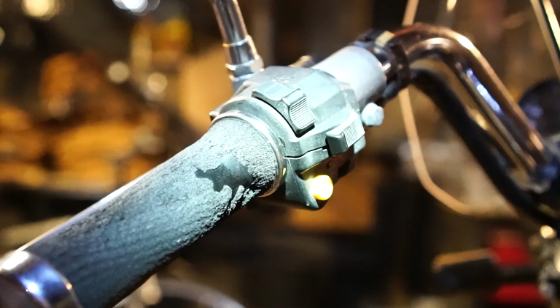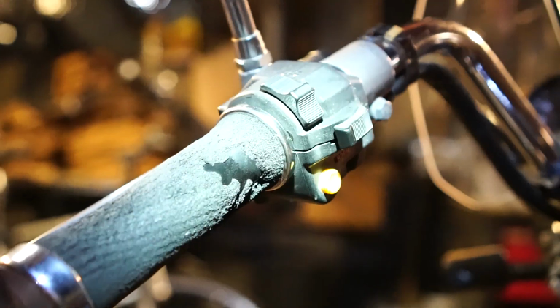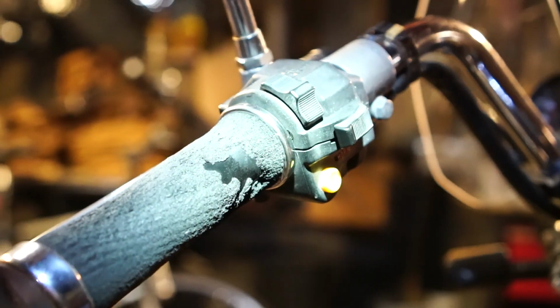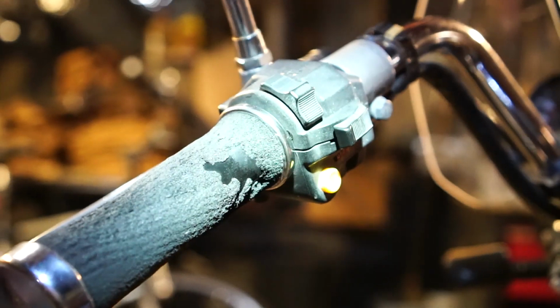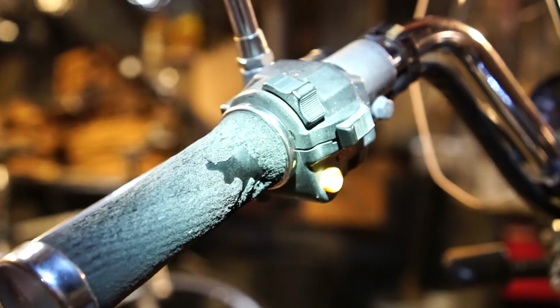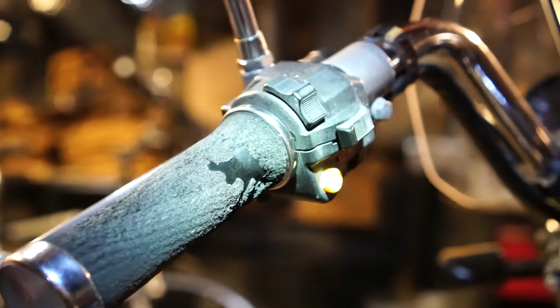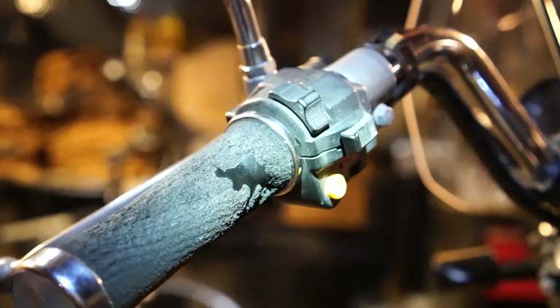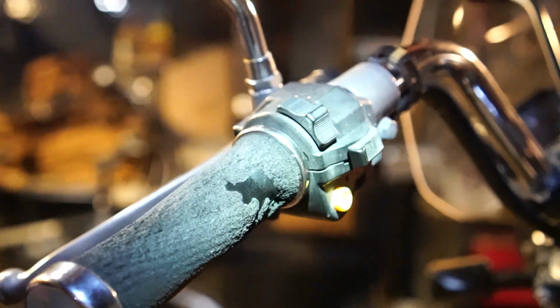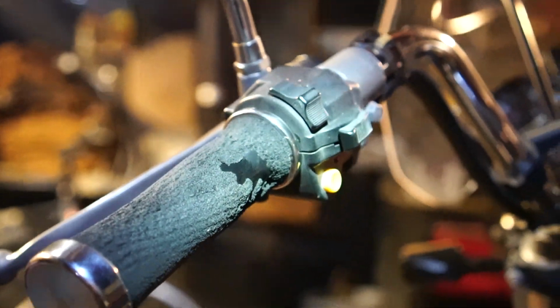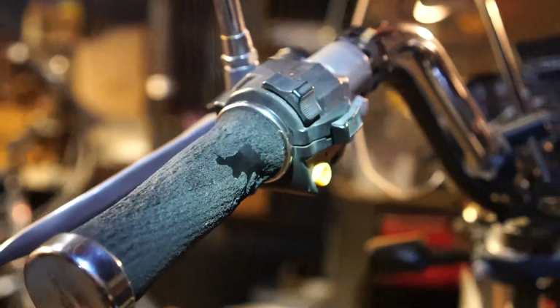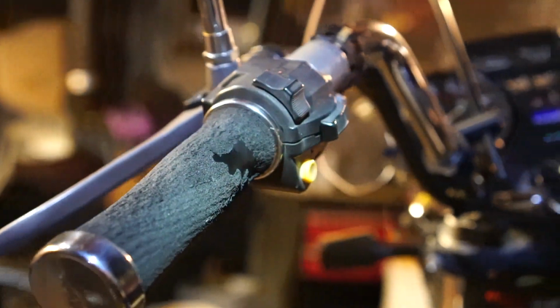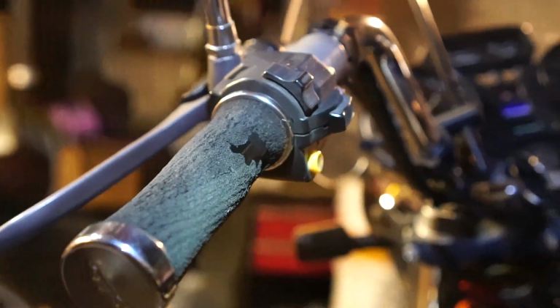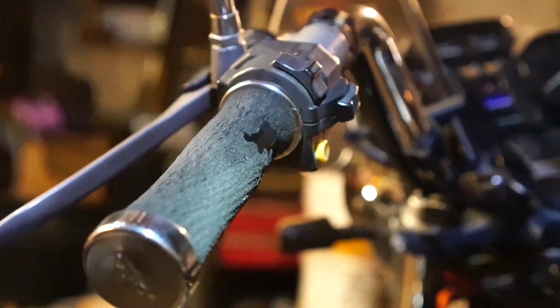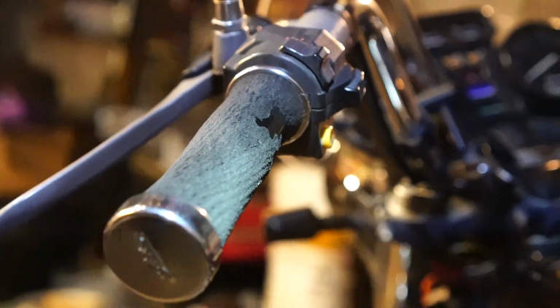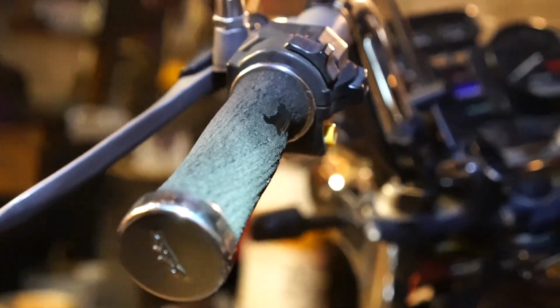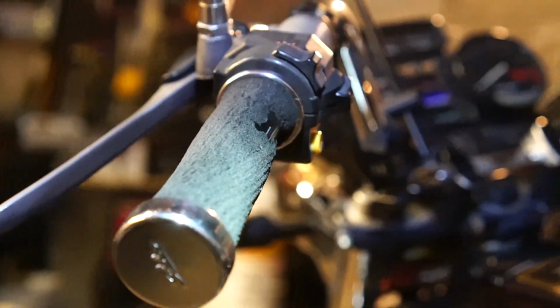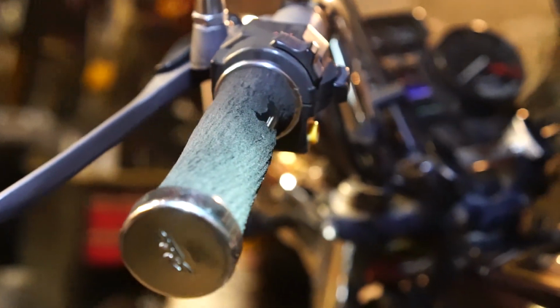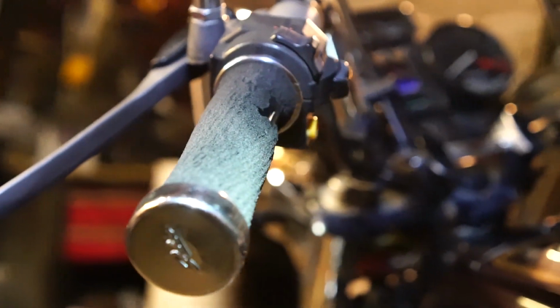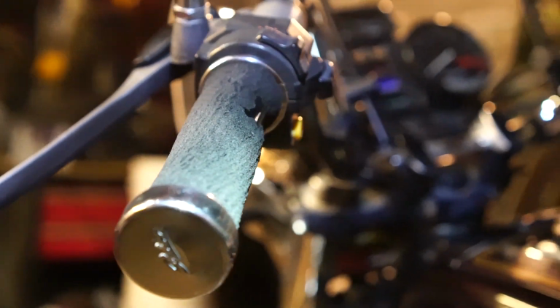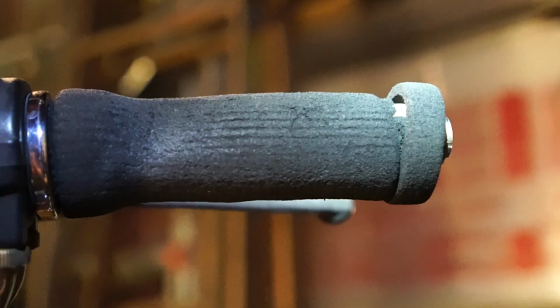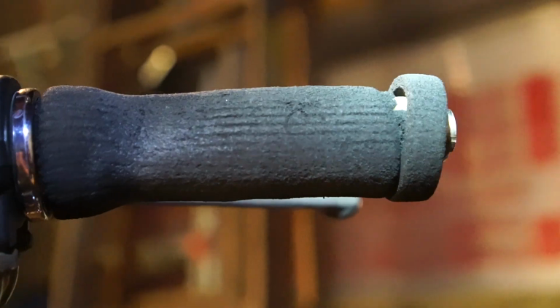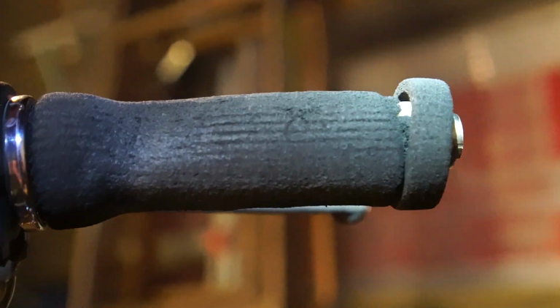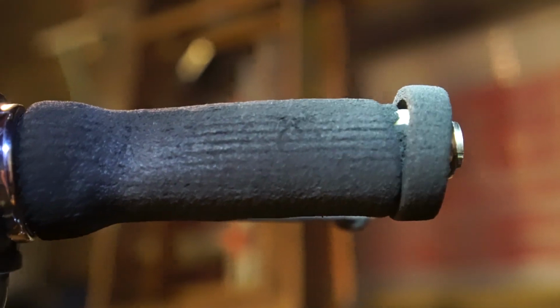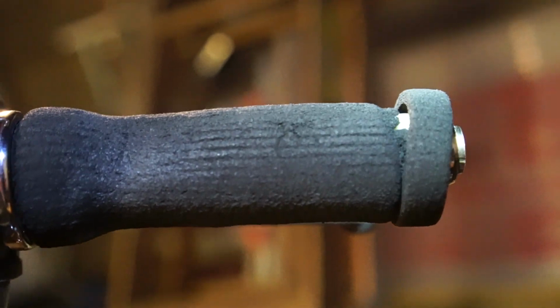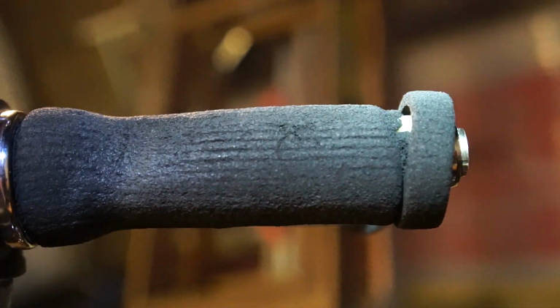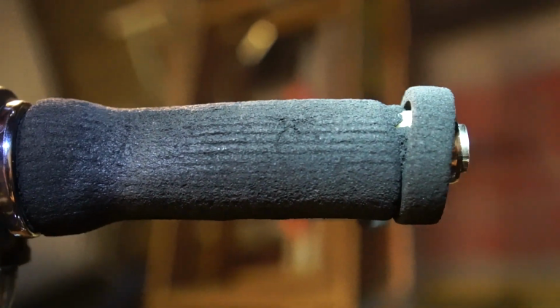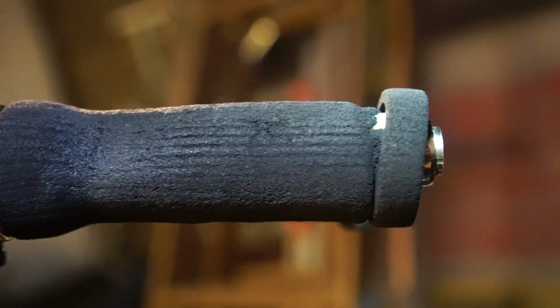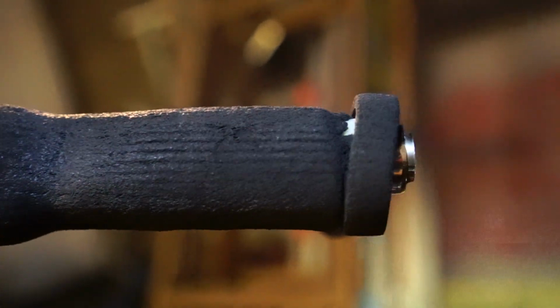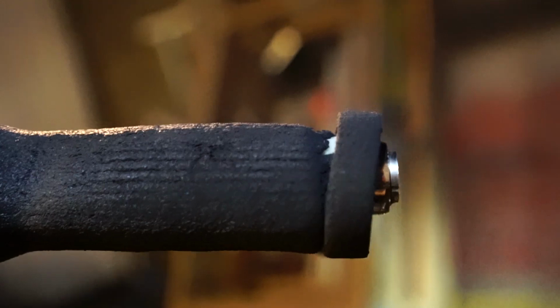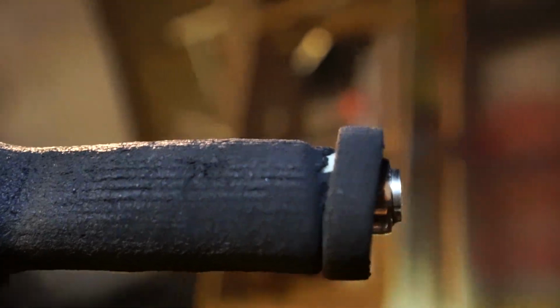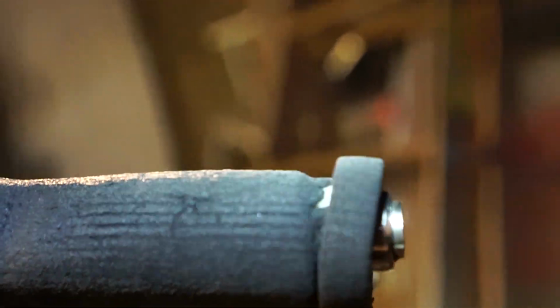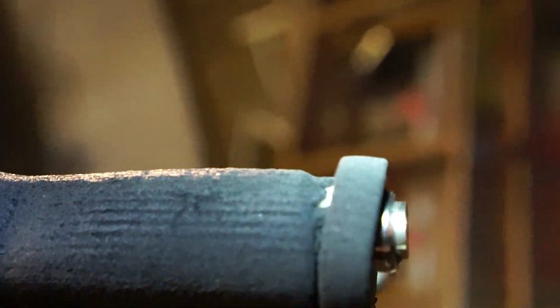First, let's look at the original hand grips that were on here from 1980. The foam's all torn up and they're really in bad shape.